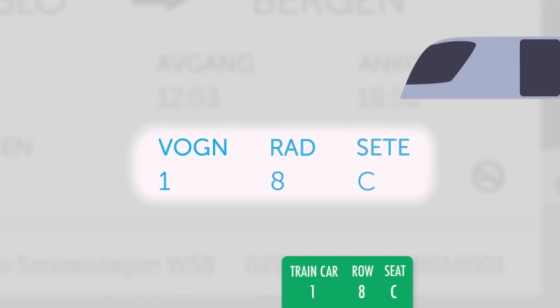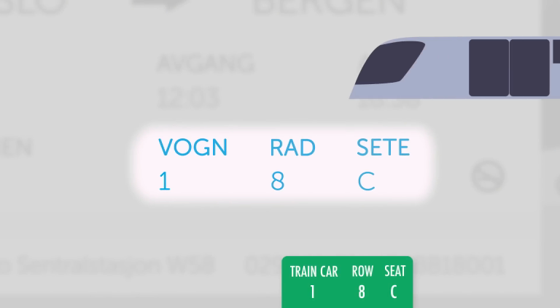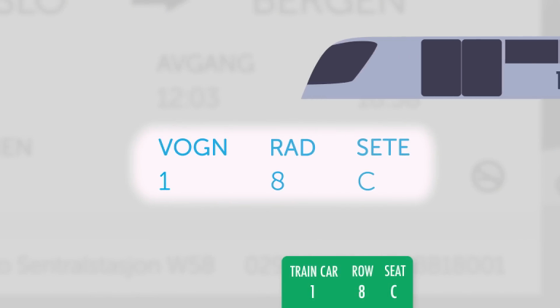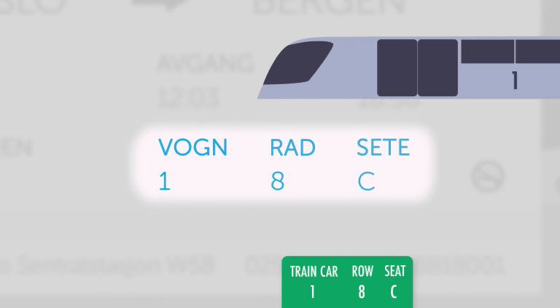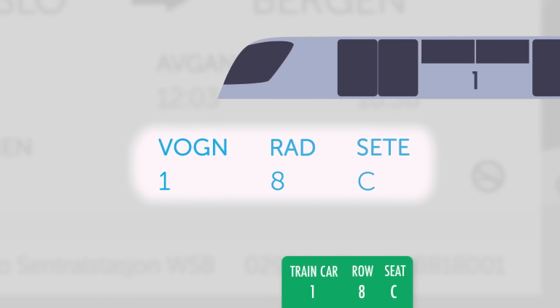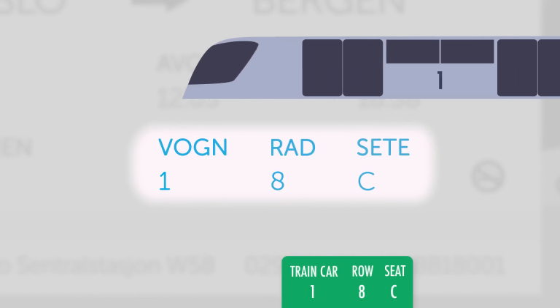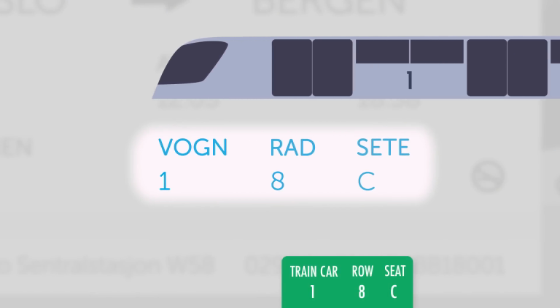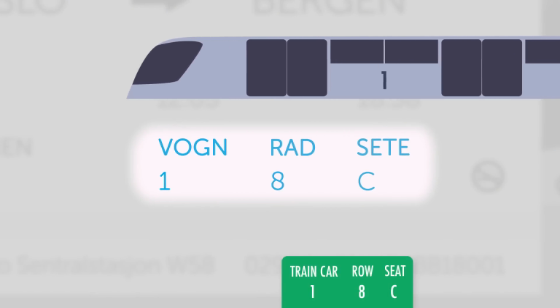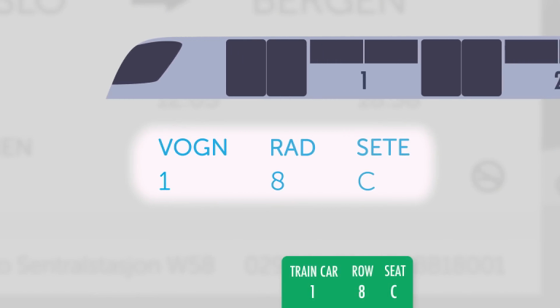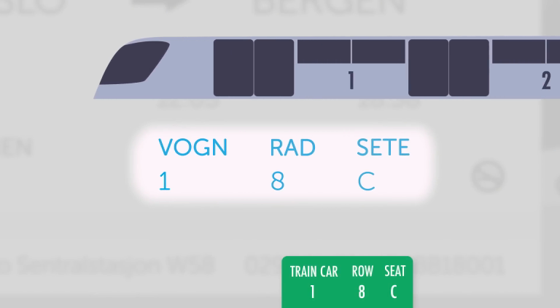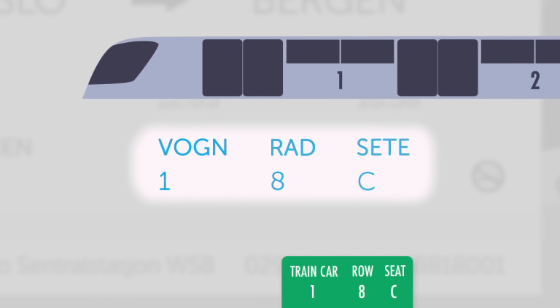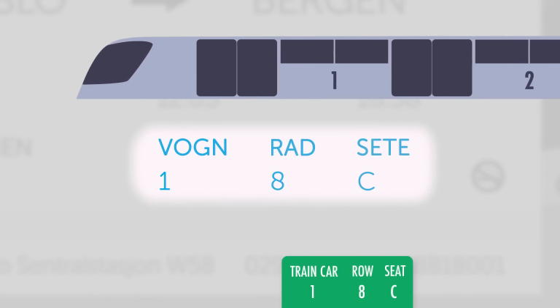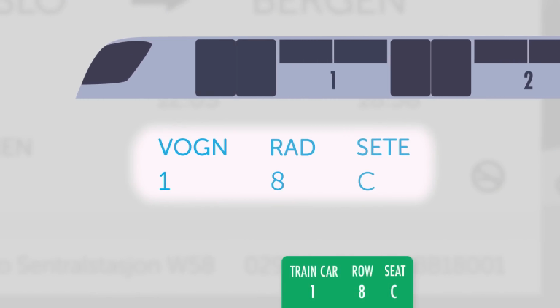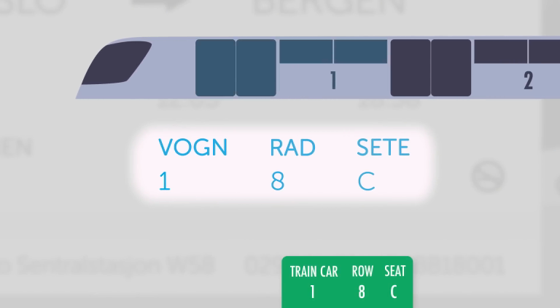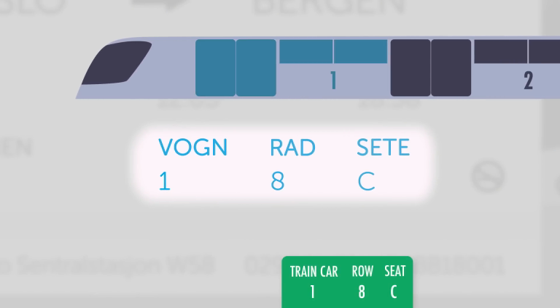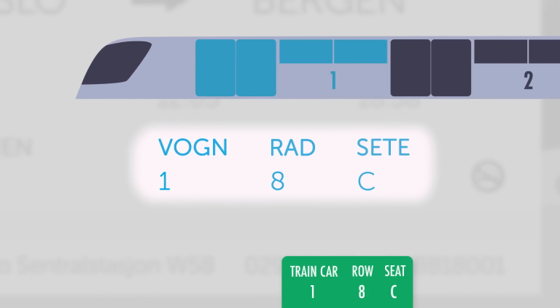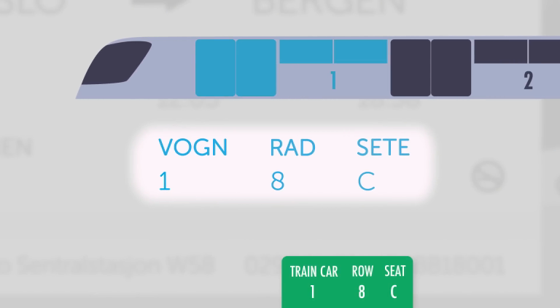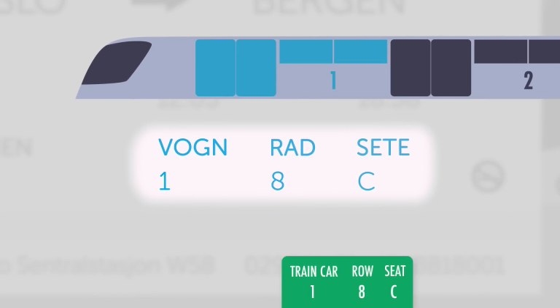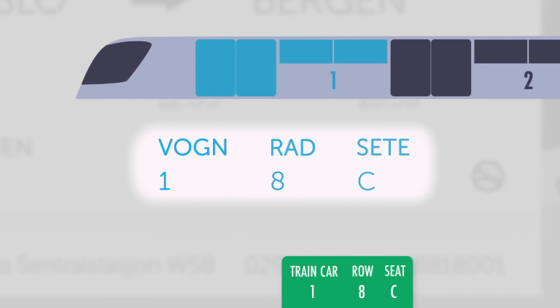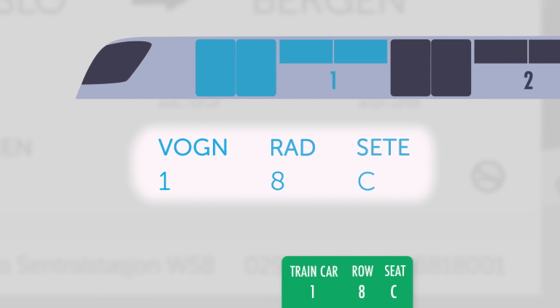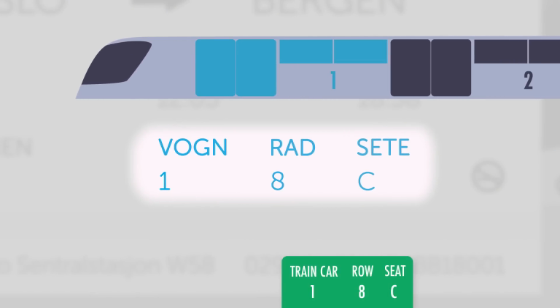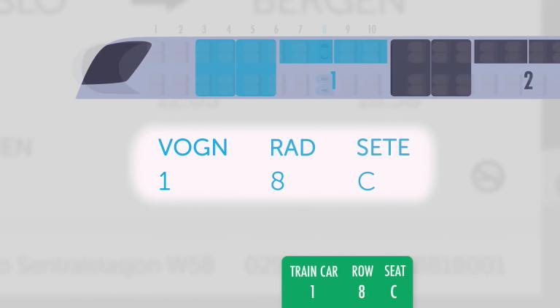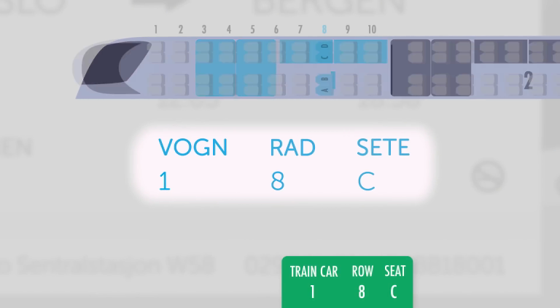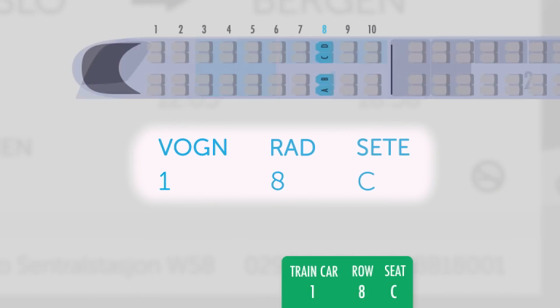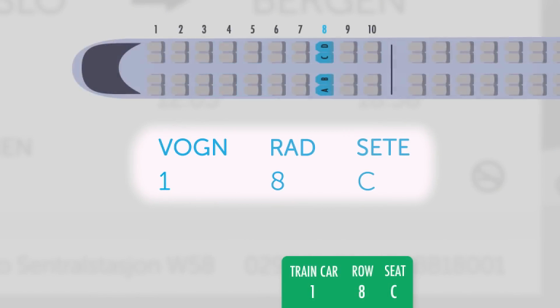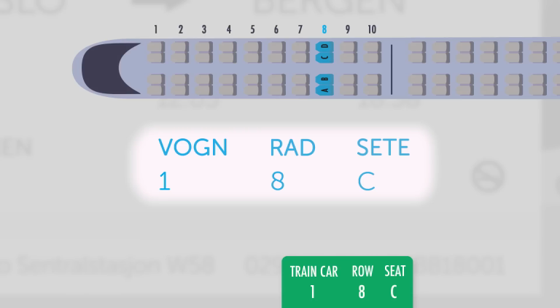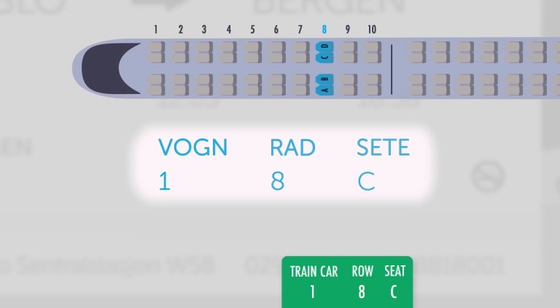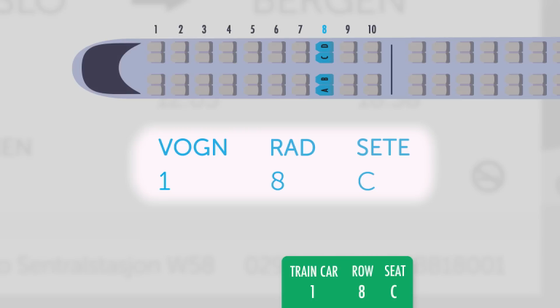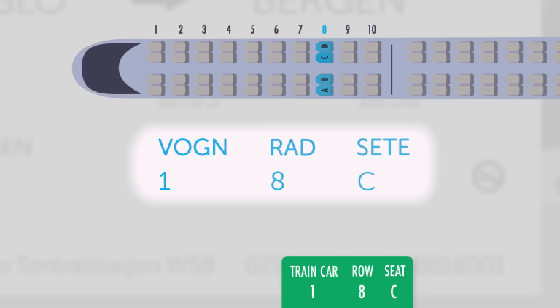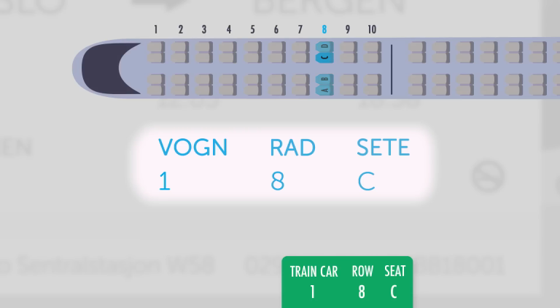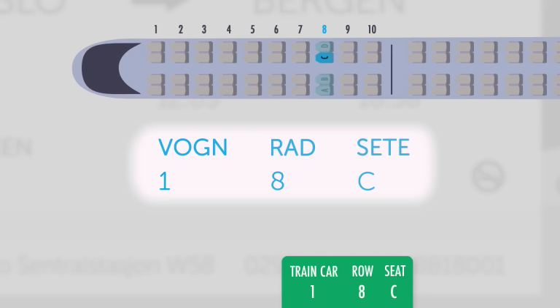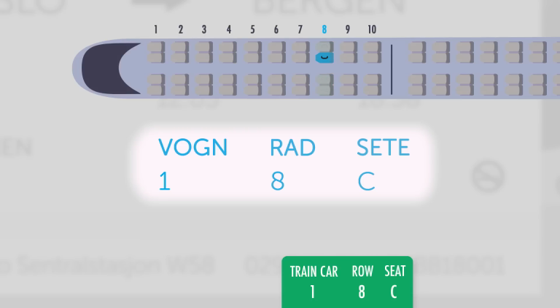The ticket says that you're in train car number one, in the eighth row, in seat C.